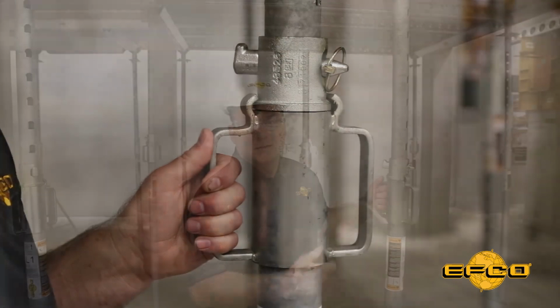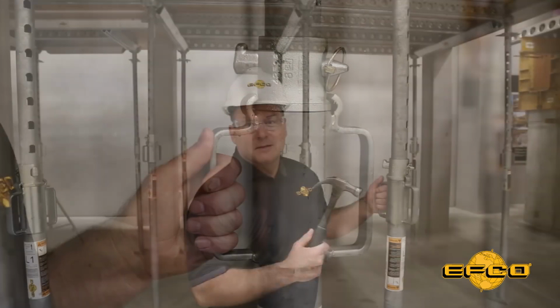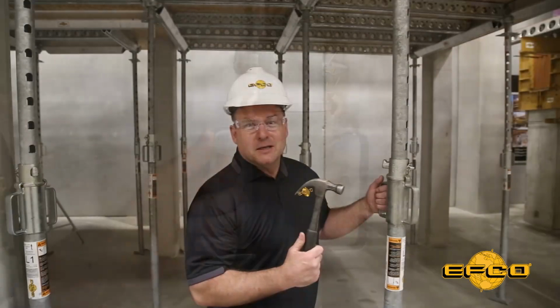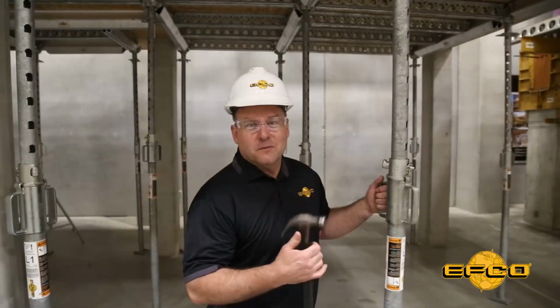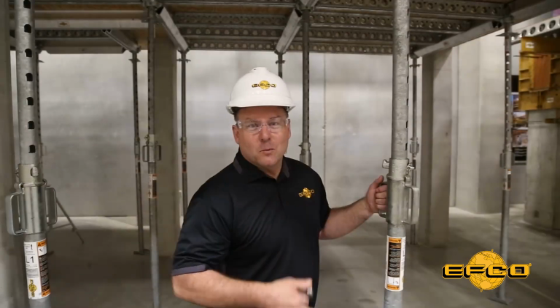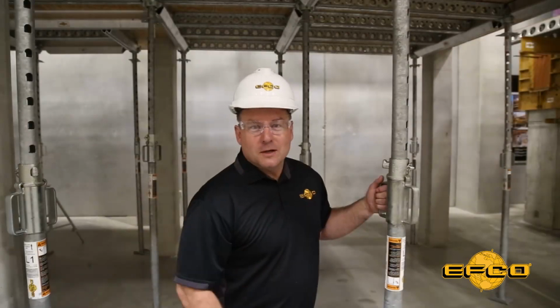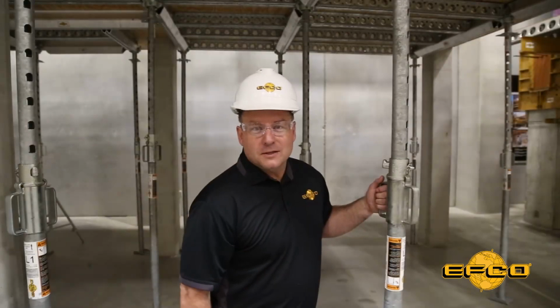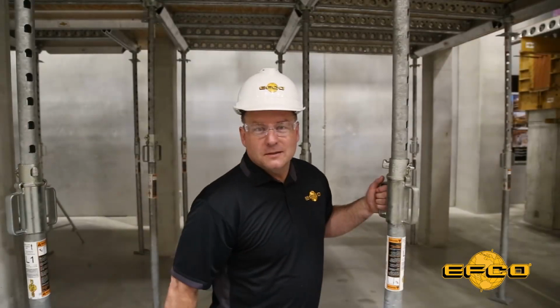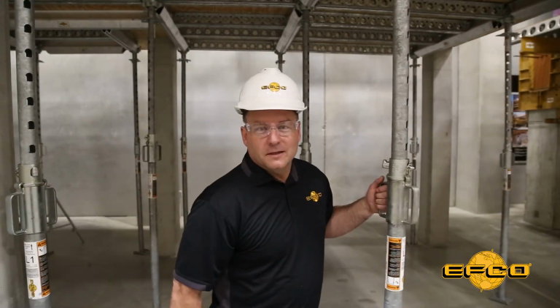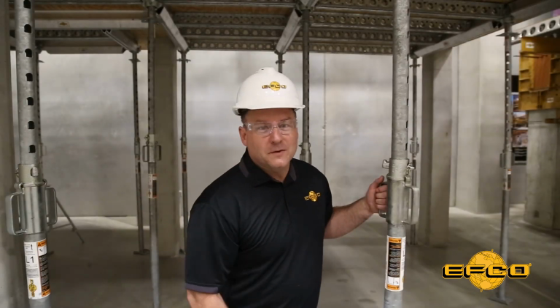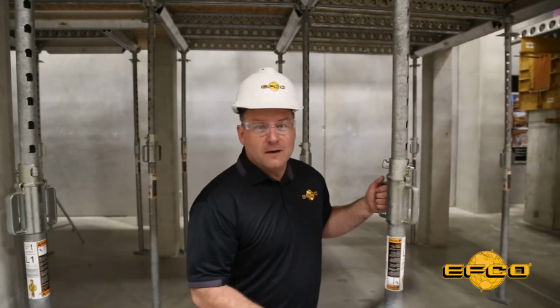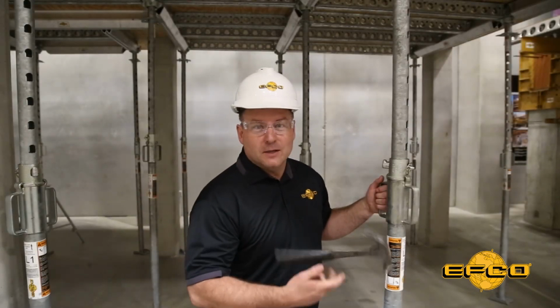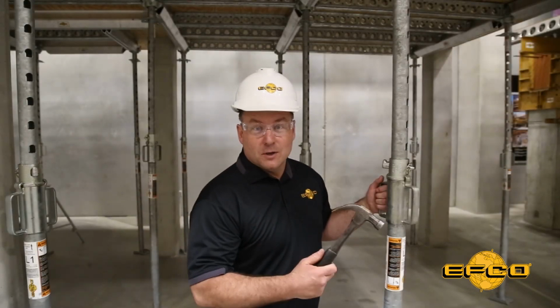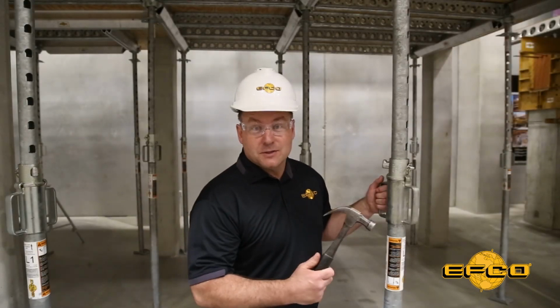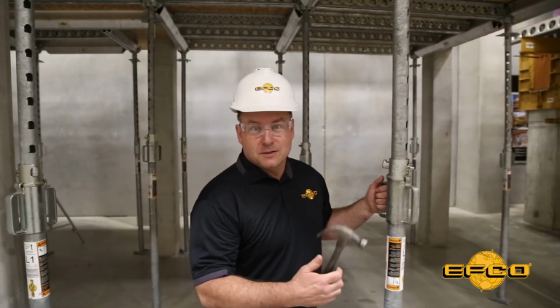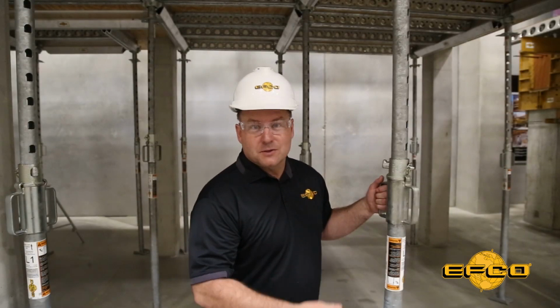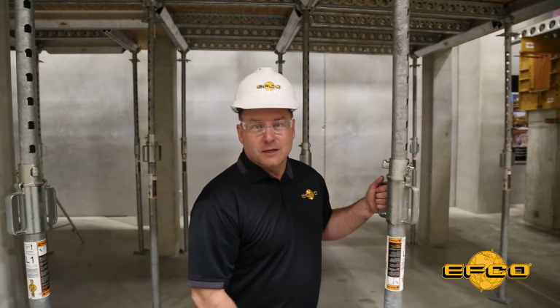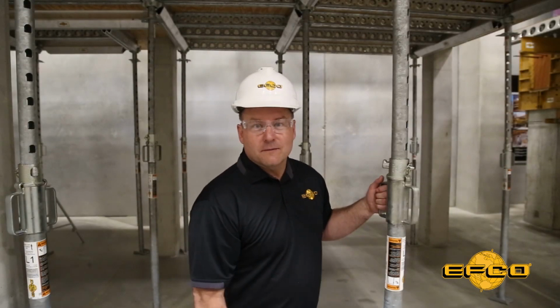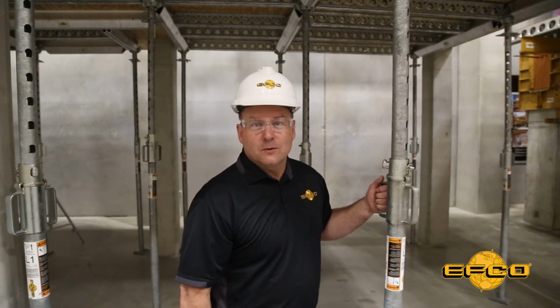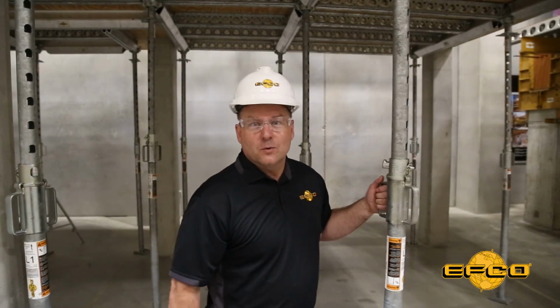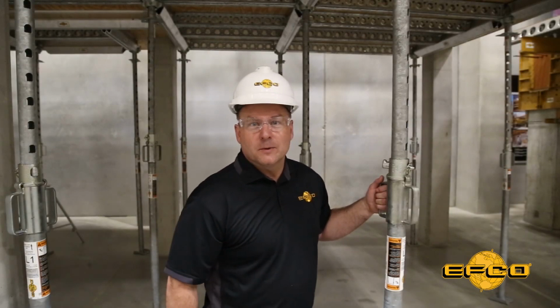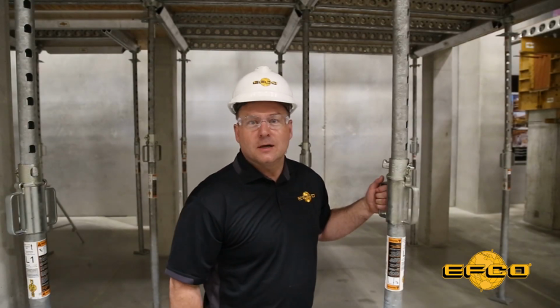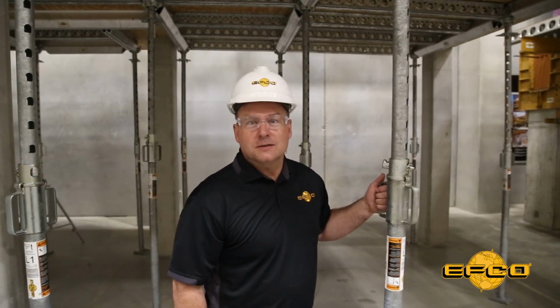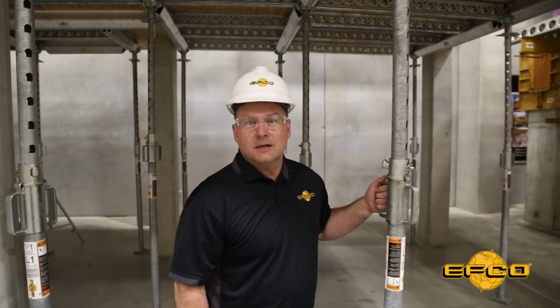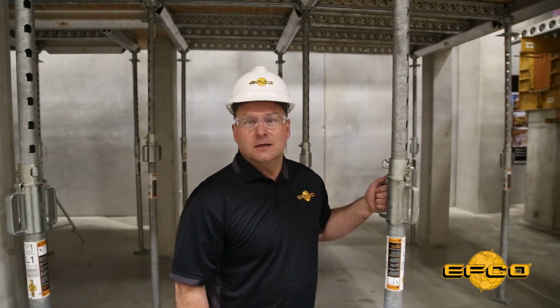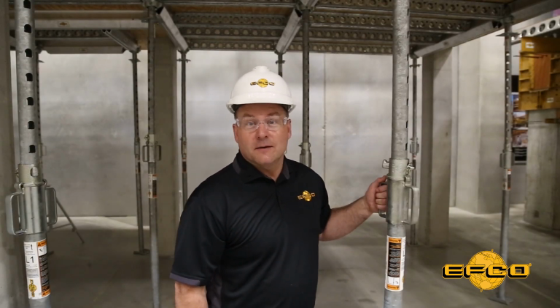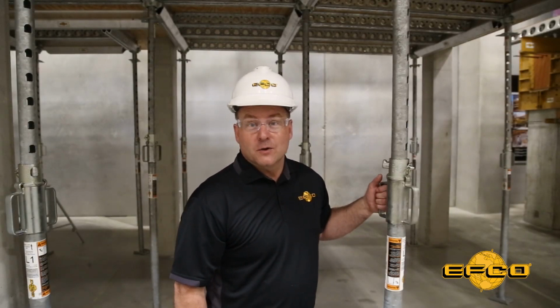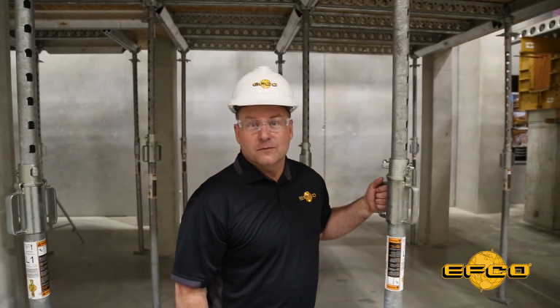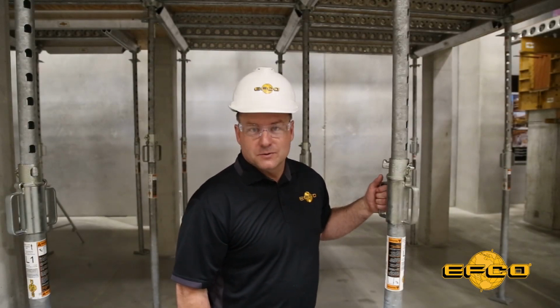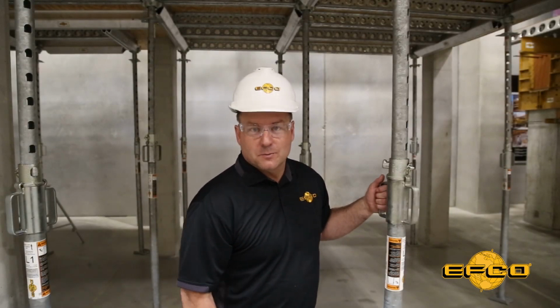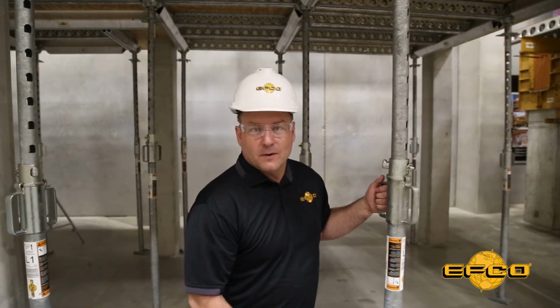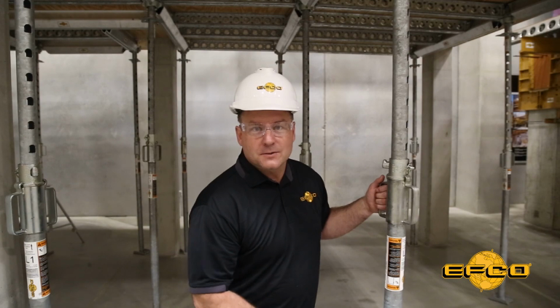Thank you for watching. If you have any questions concerning EFCO equipment, contact an EFCO field supervisor.